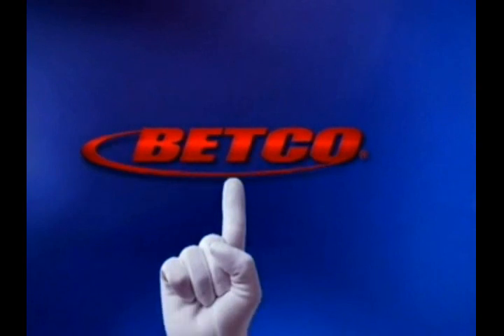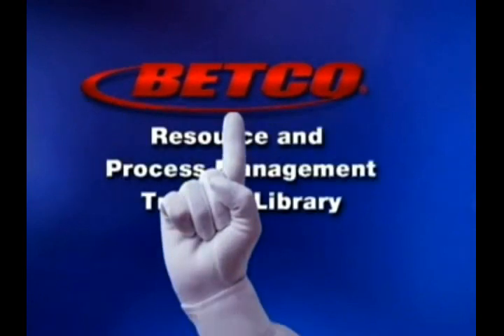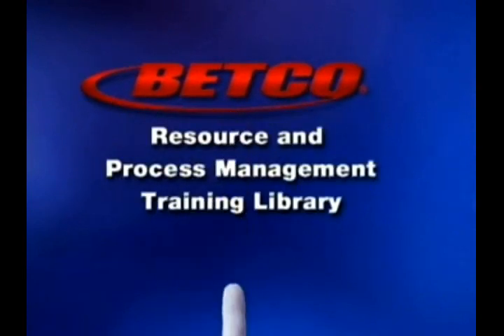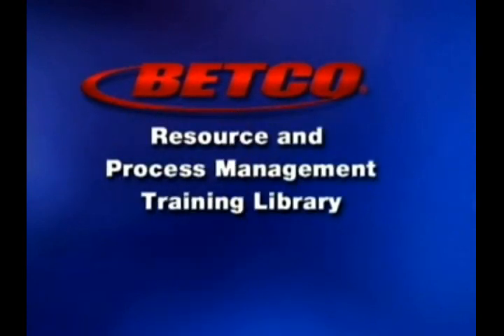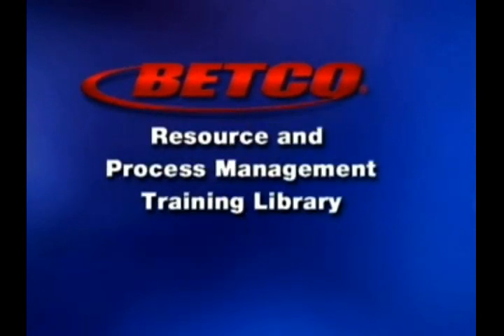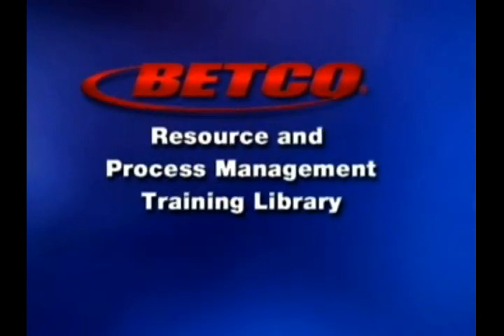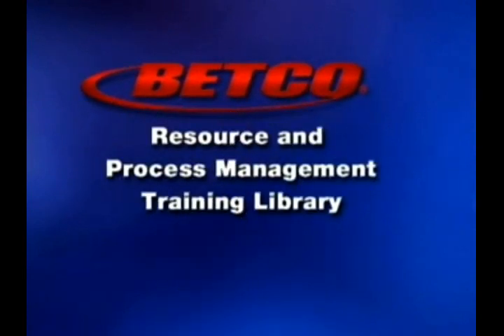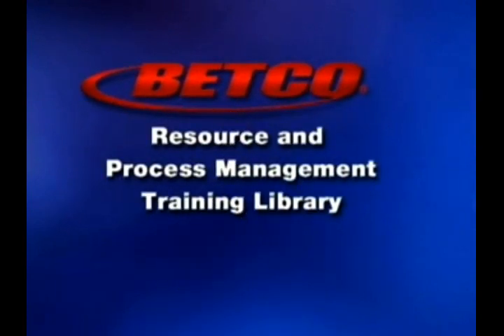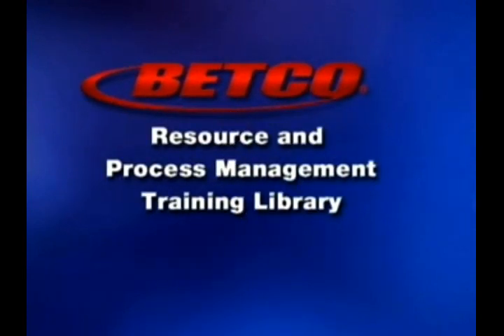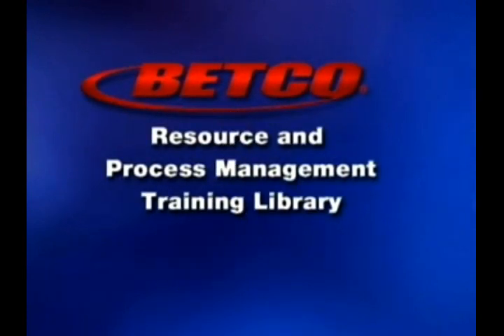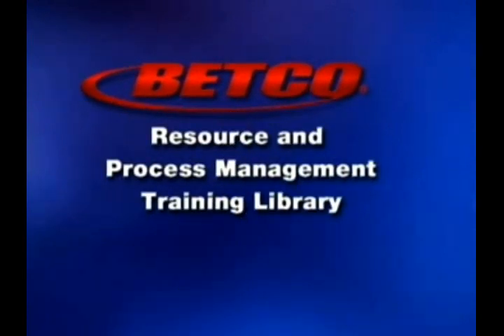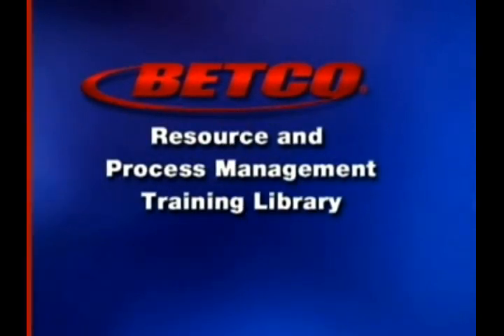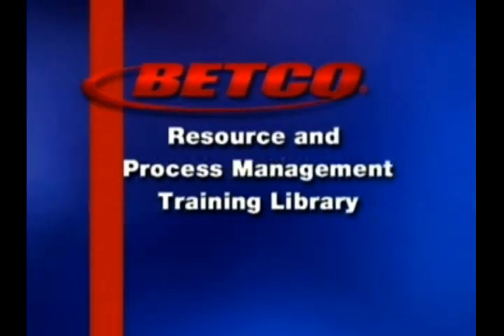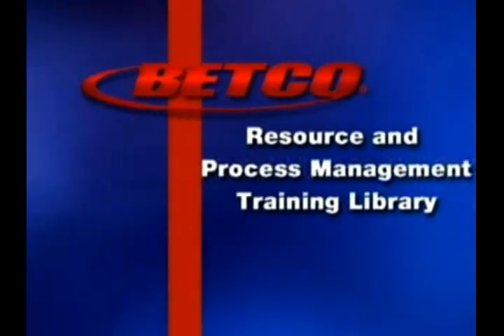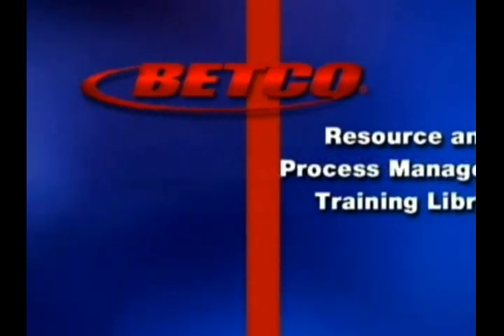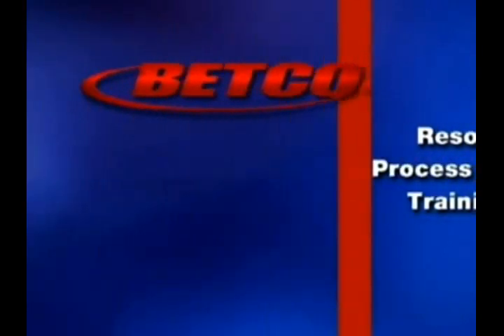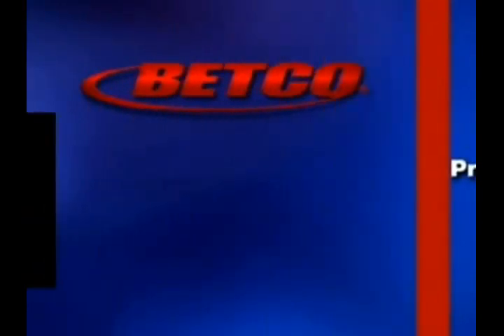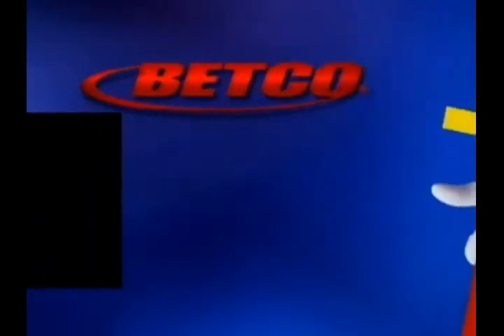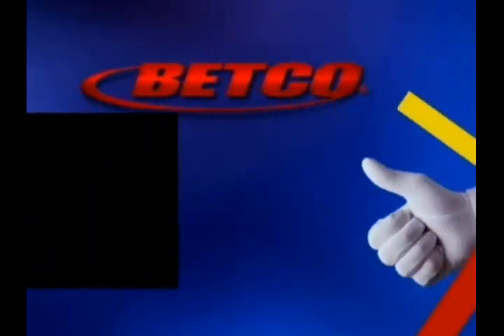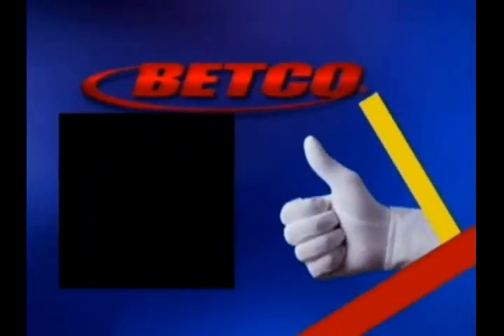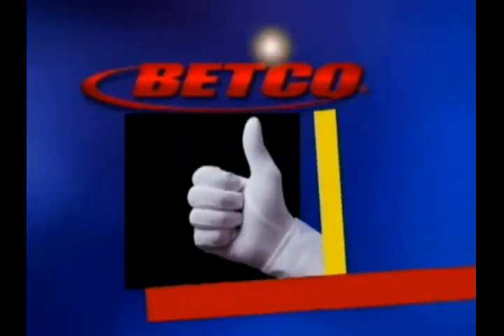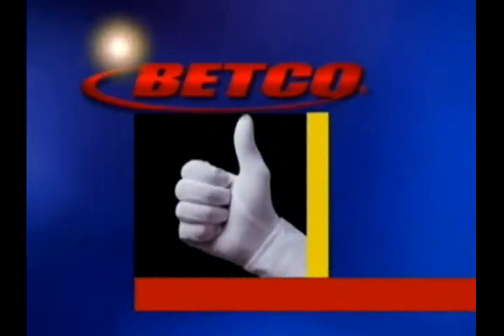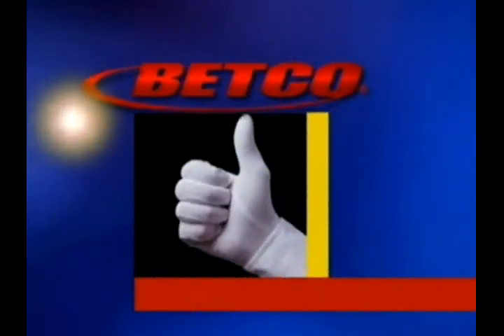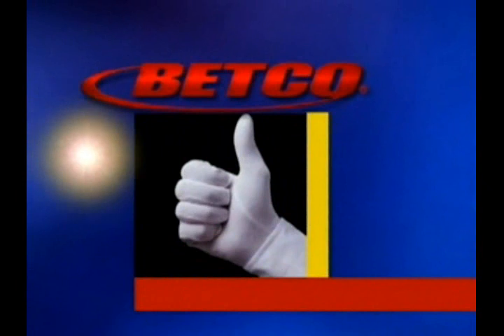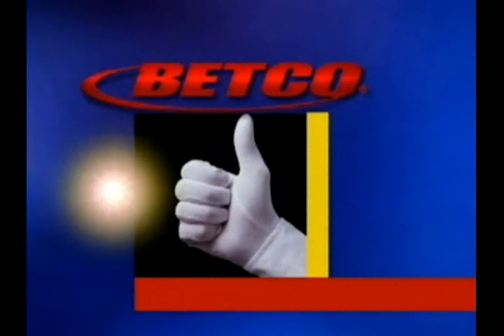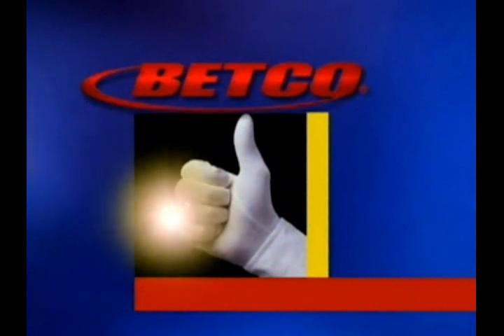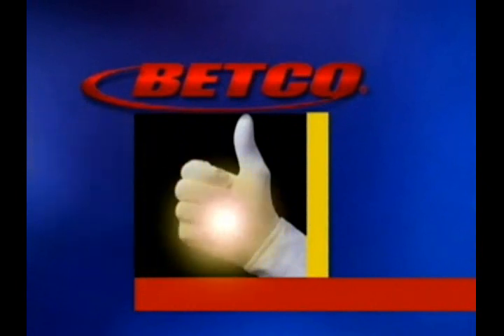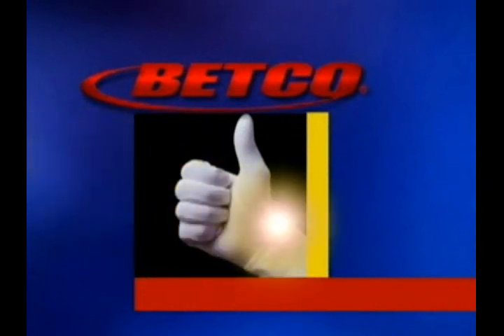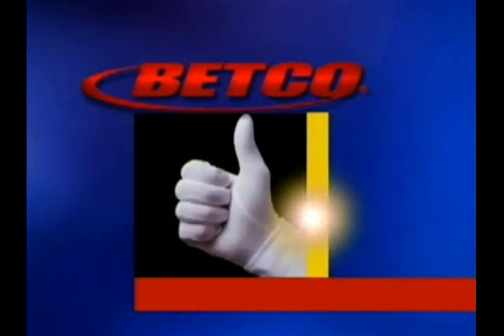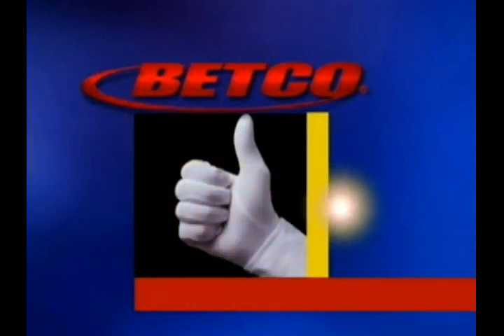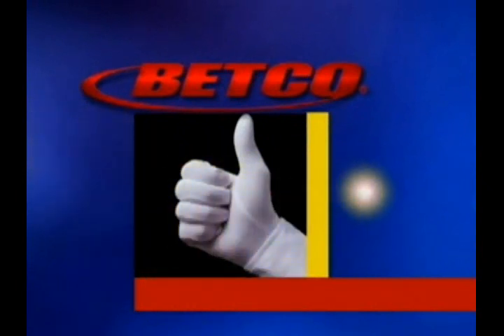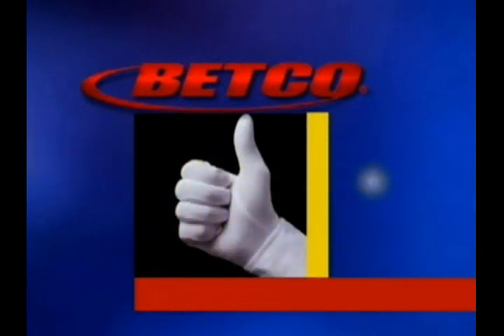Betco Resources and Process Management Training Library. Expanding competencies for cleaning professionals.